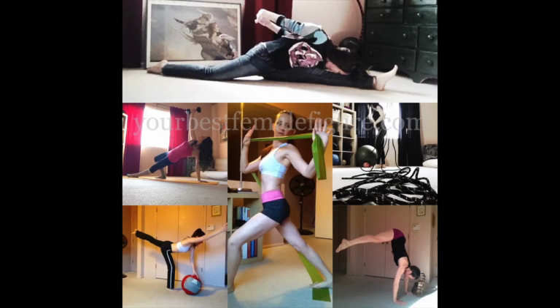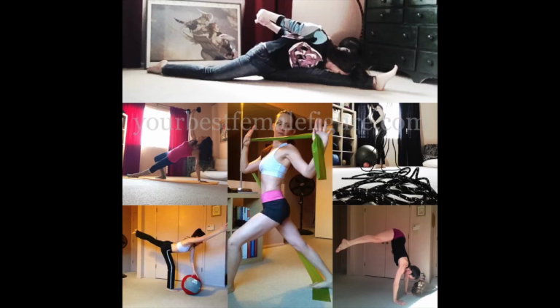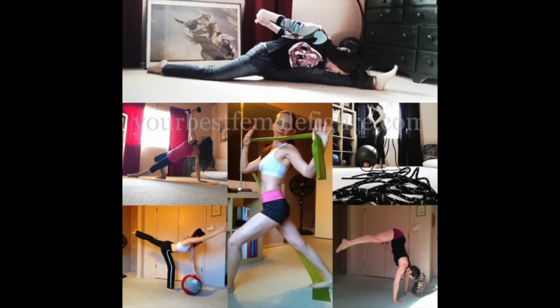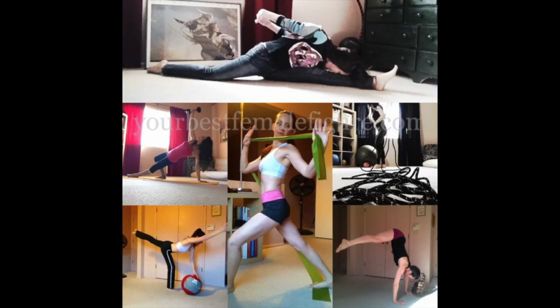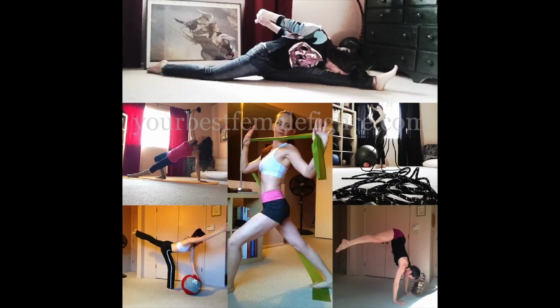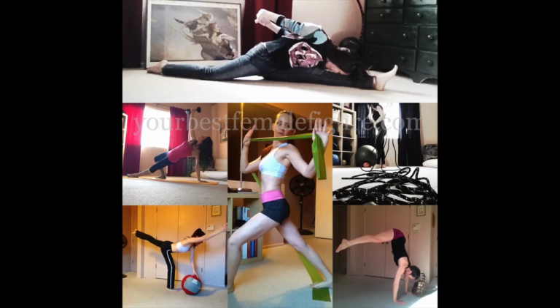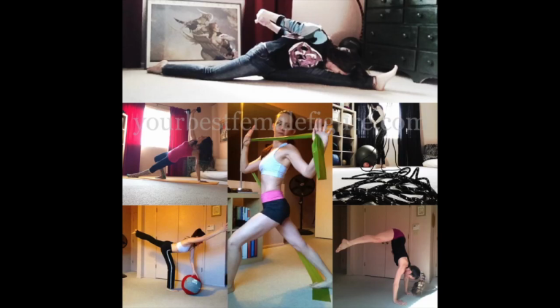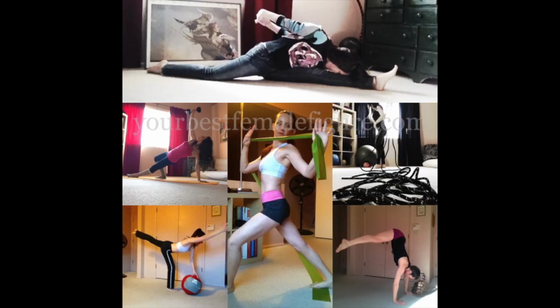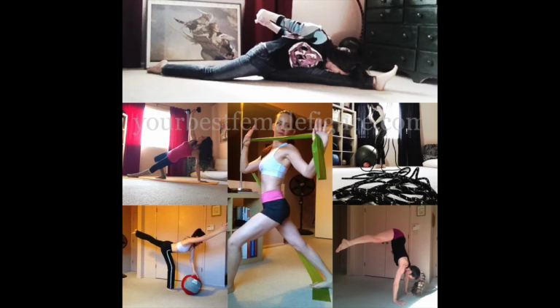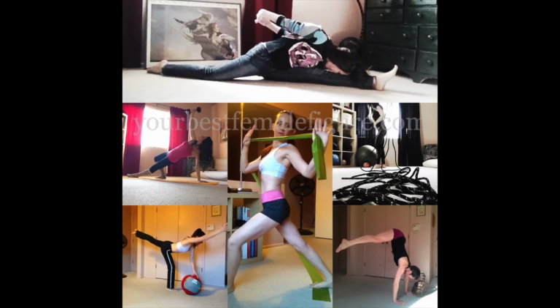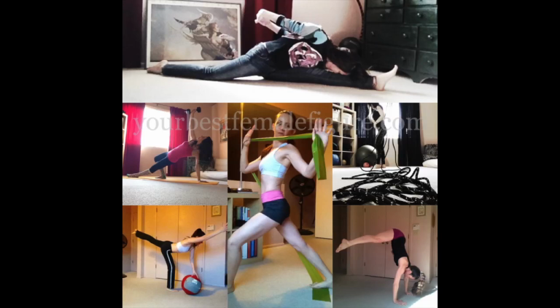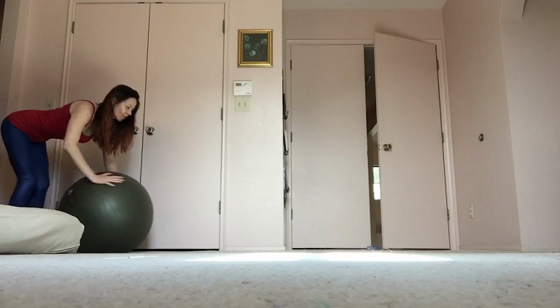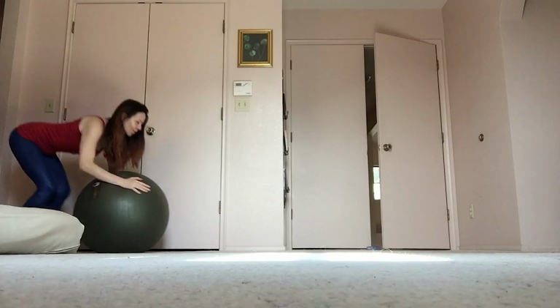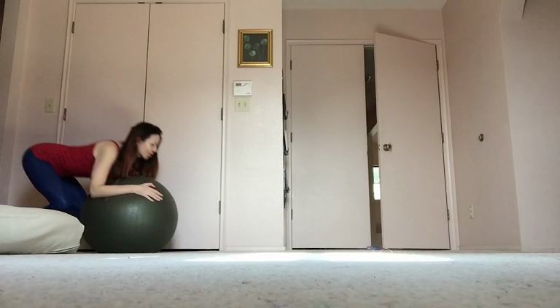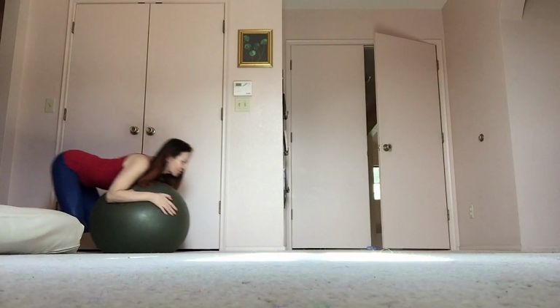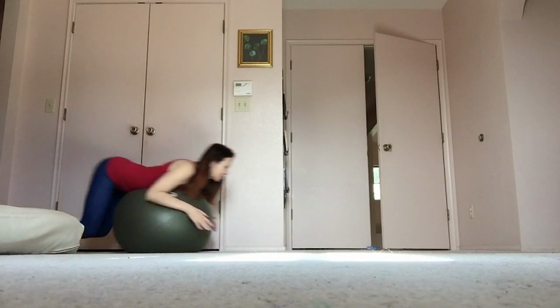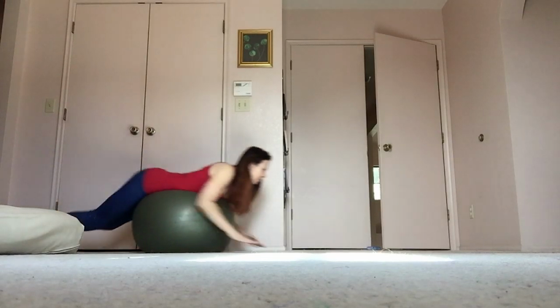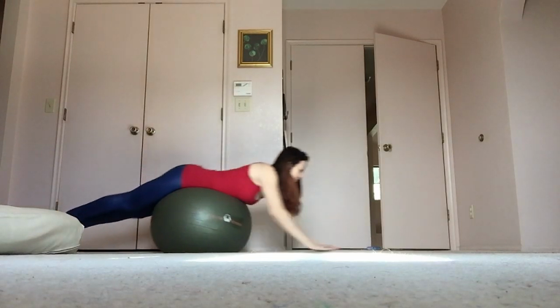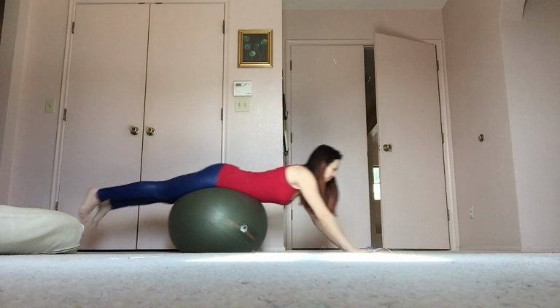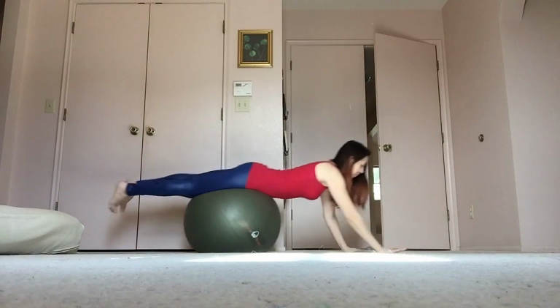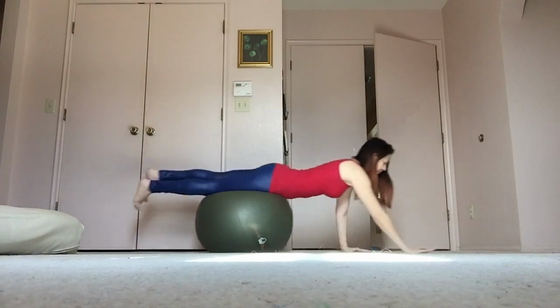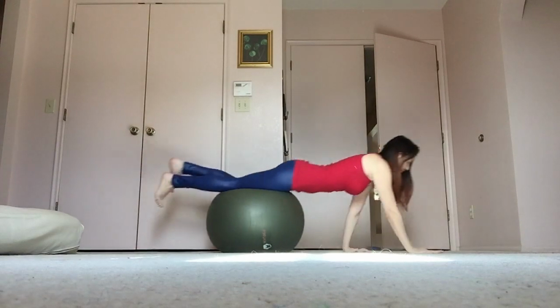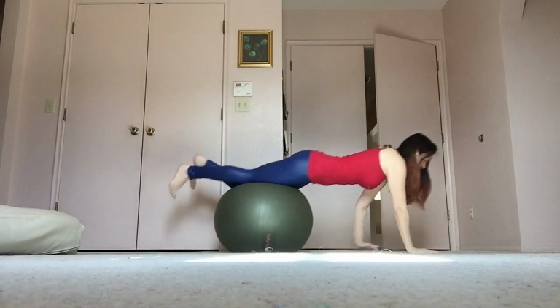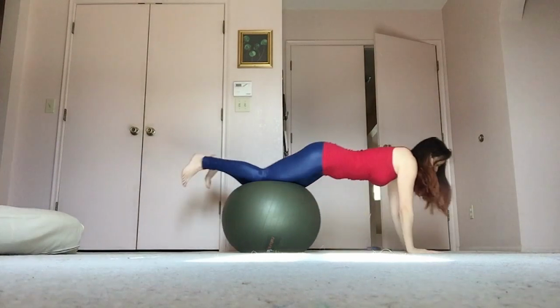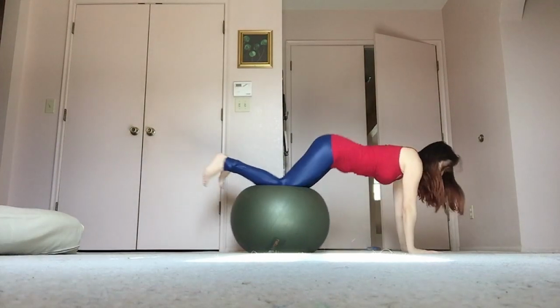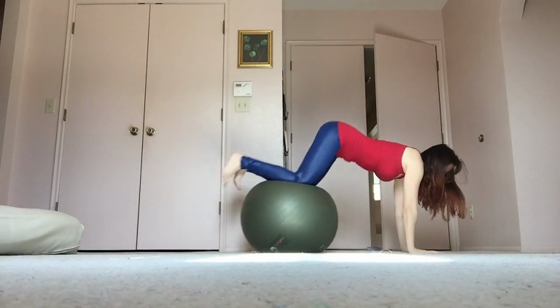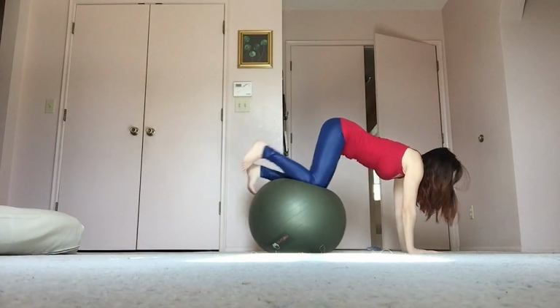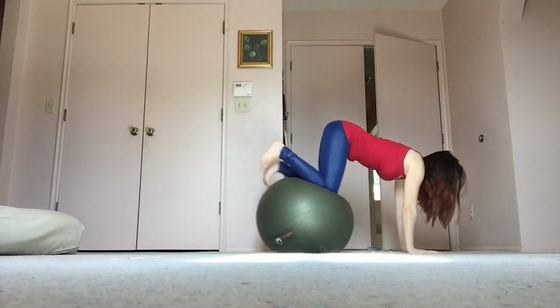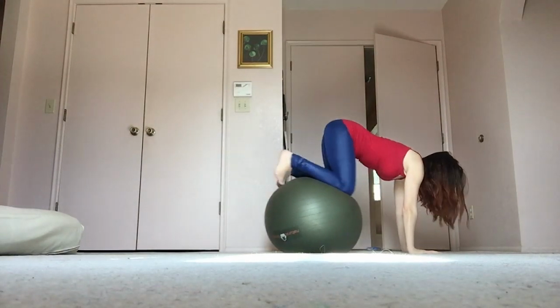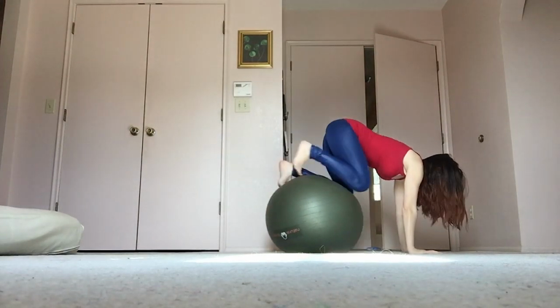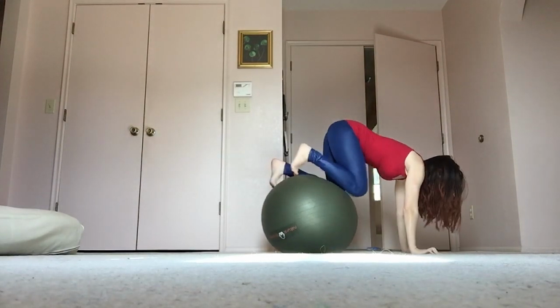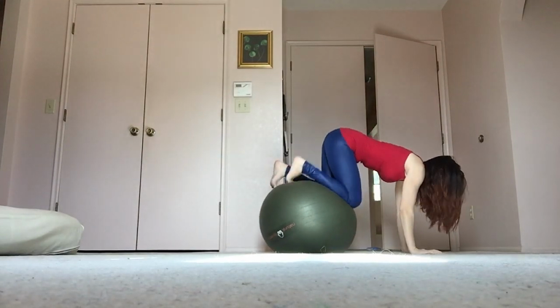Hey everybody, it's Monica with Your Best Female Figure and today I have a quick tip to help you get your best abs and waist.